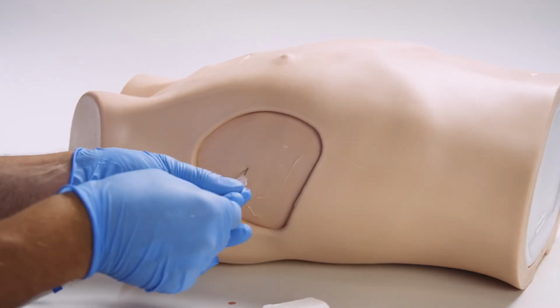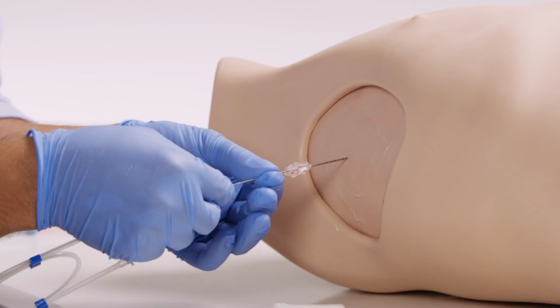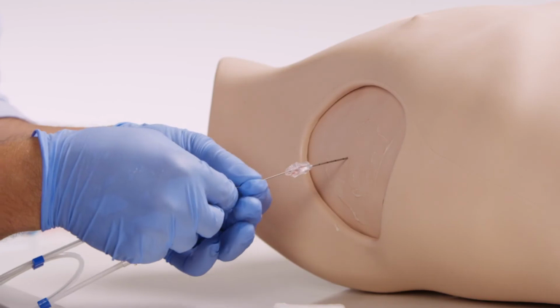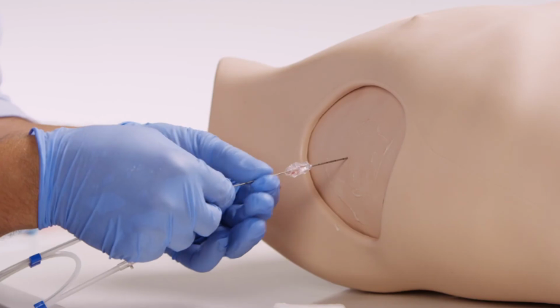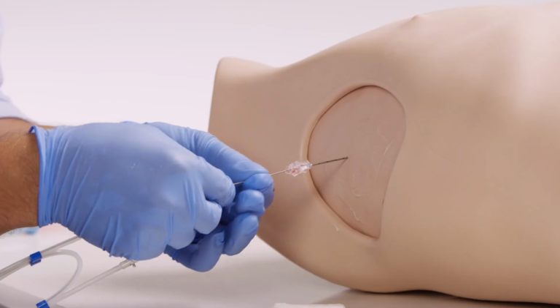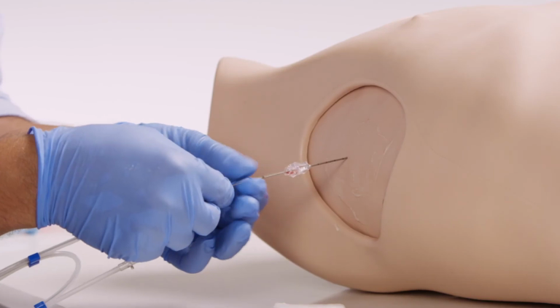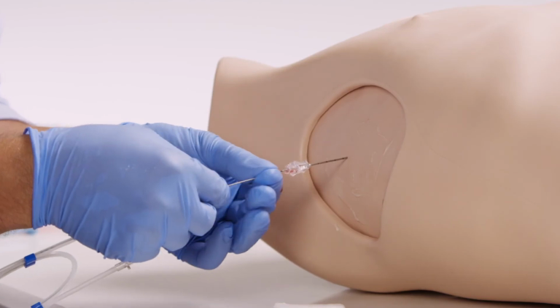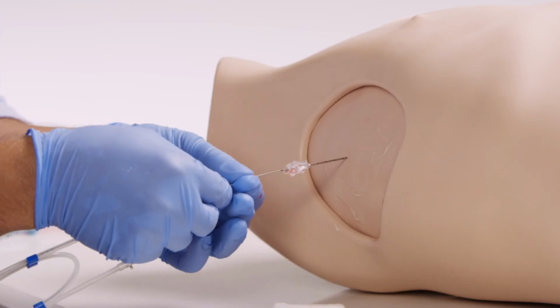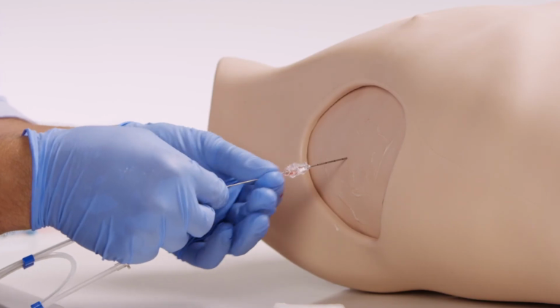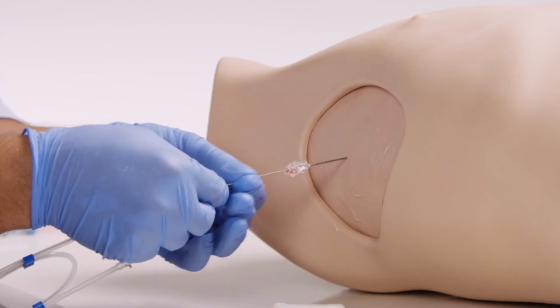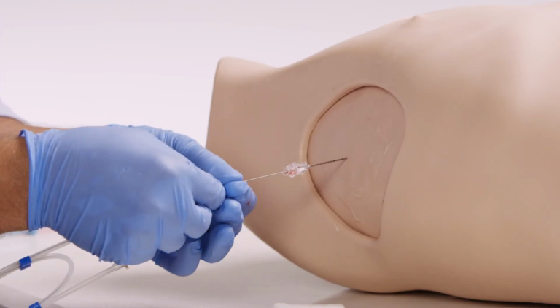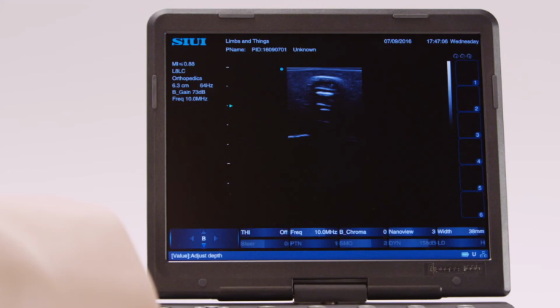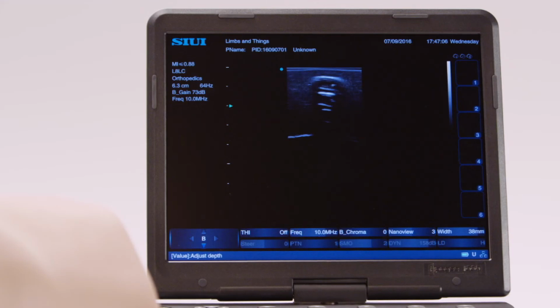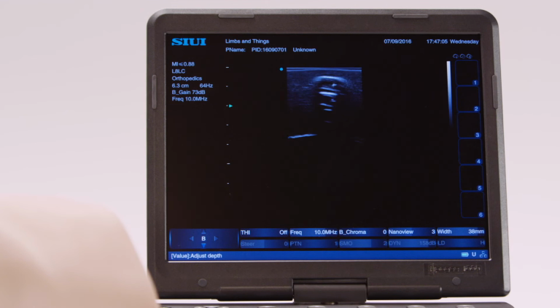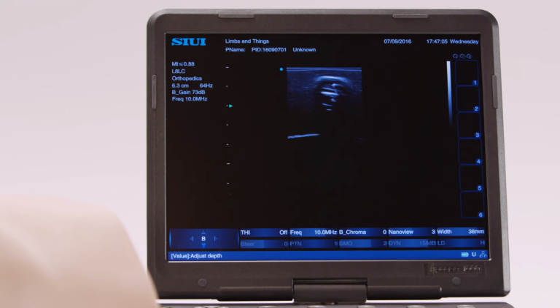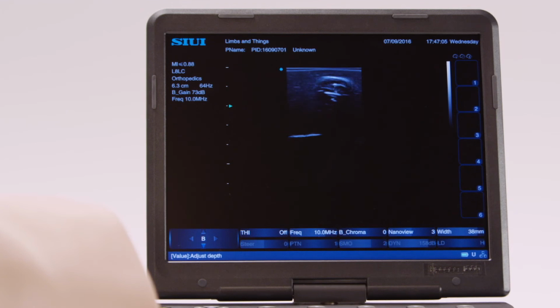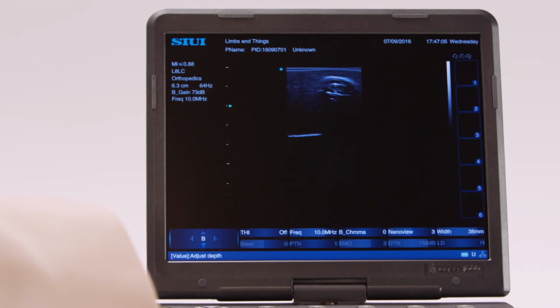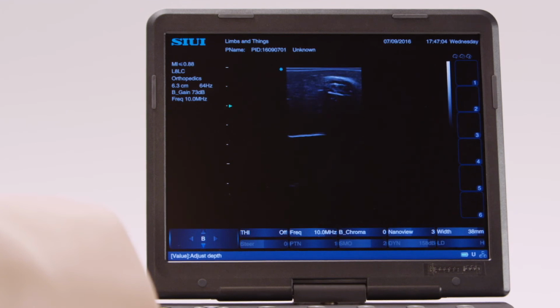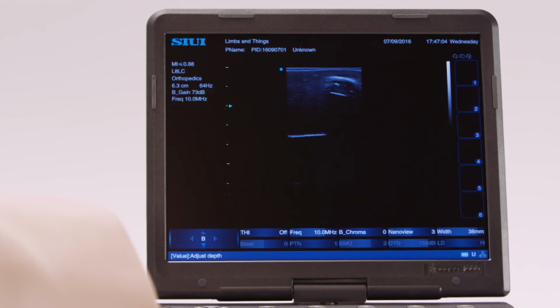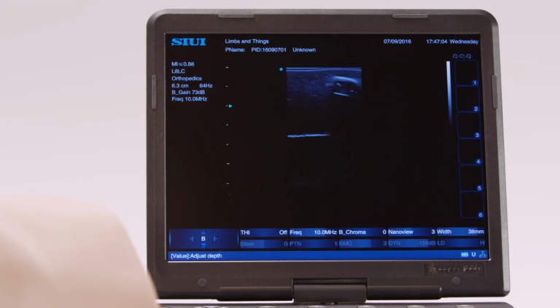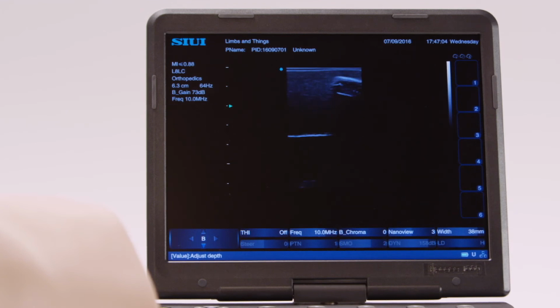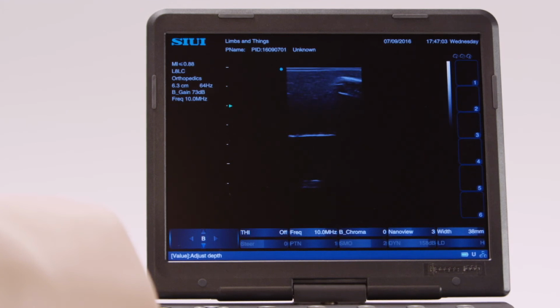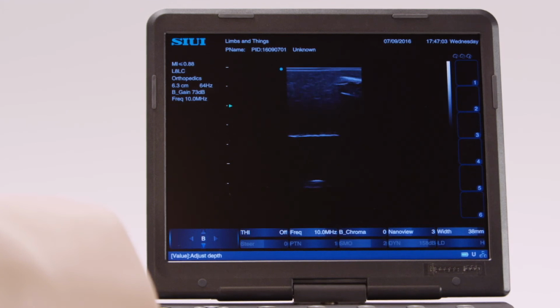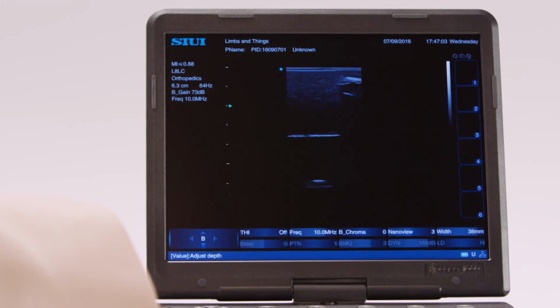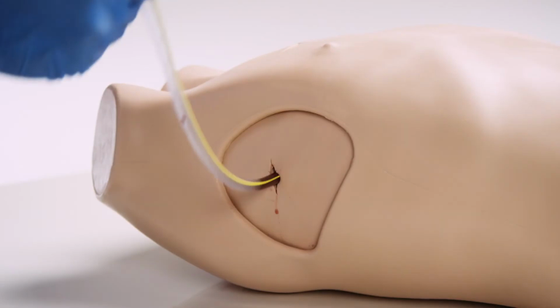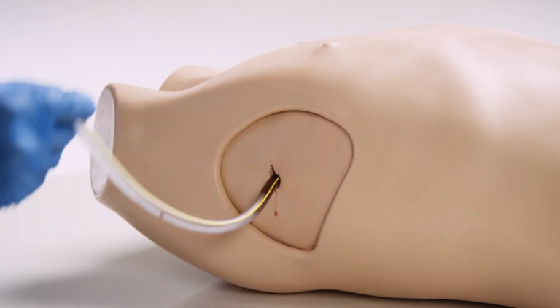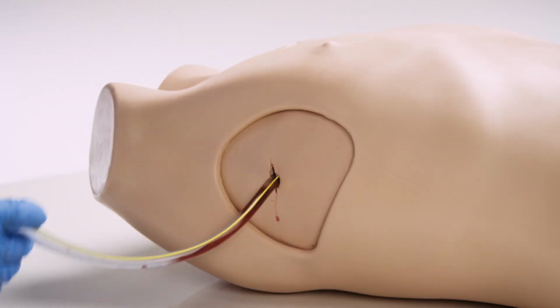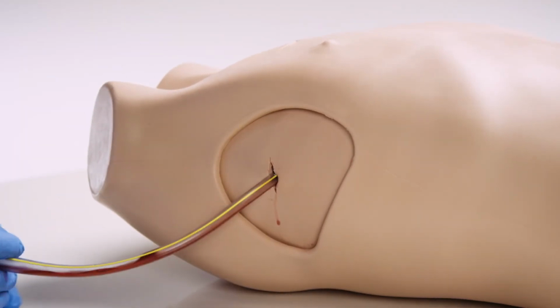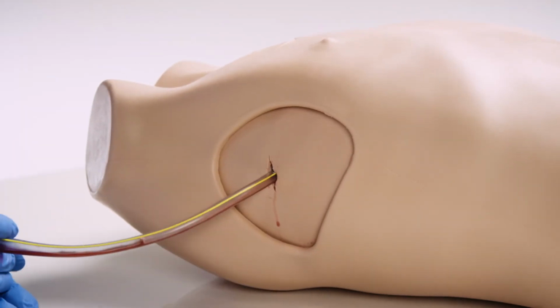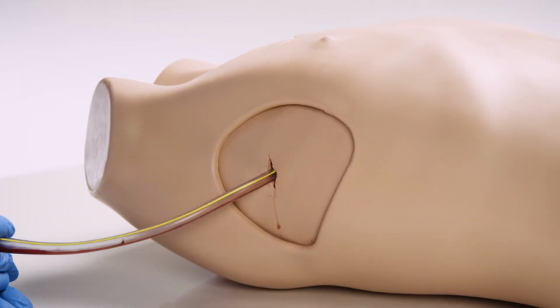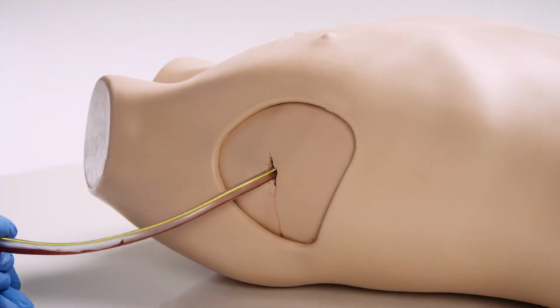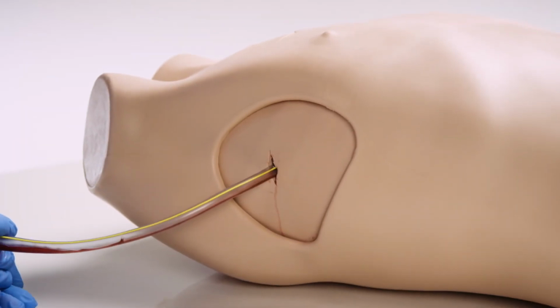The advanced pad is designed for ultrasound-guided procedures, specifically the Seldinger technique, and for hemothorax simulation.